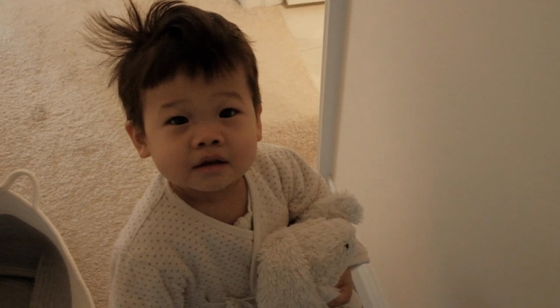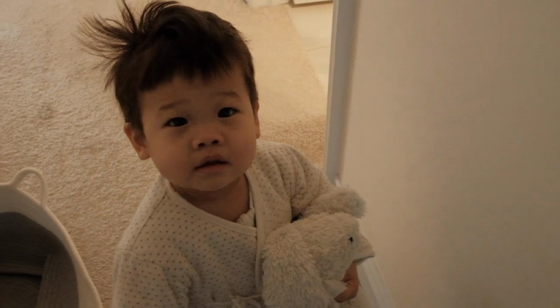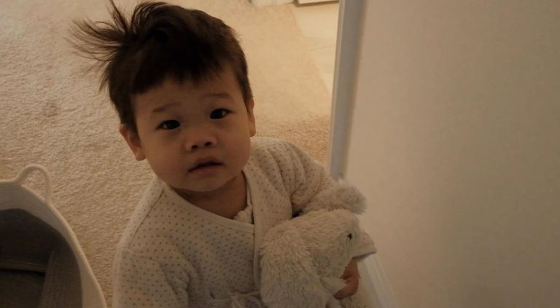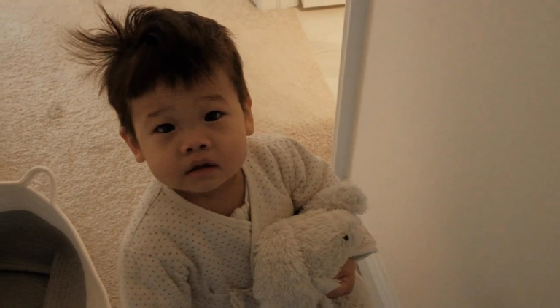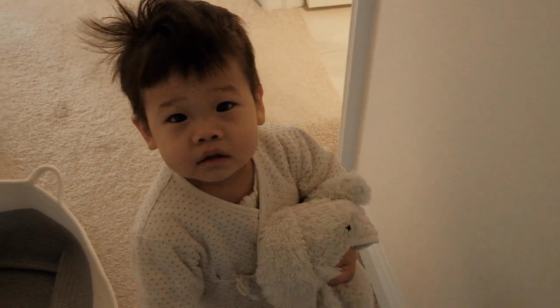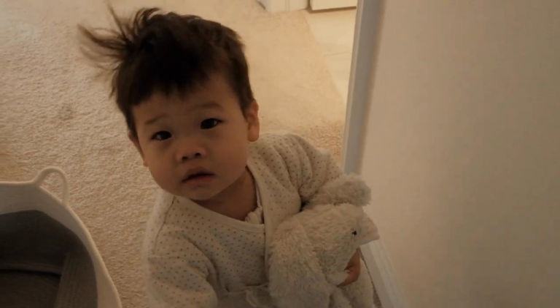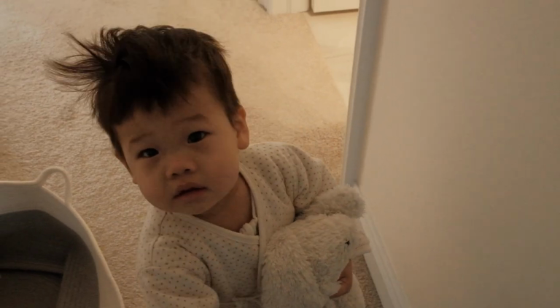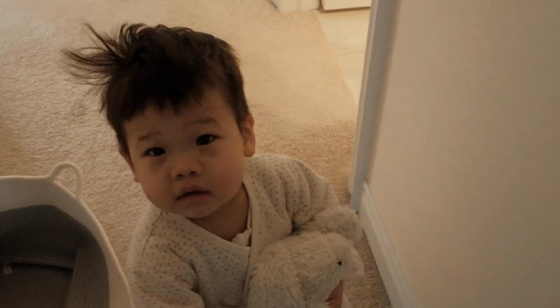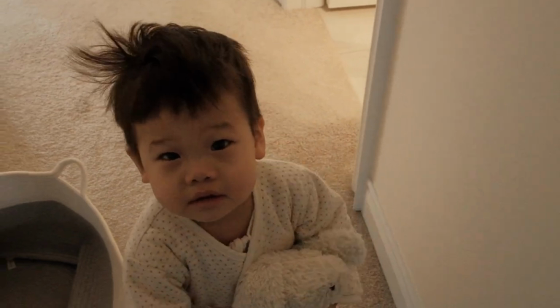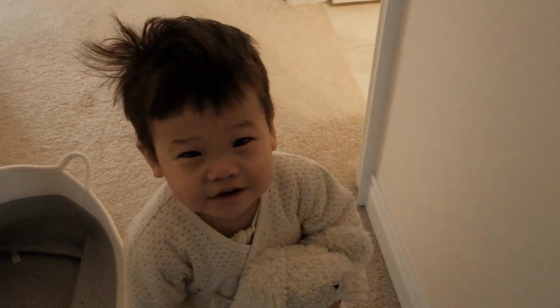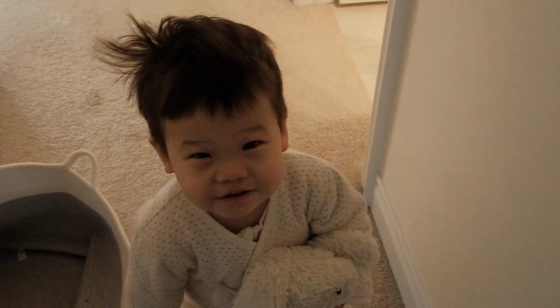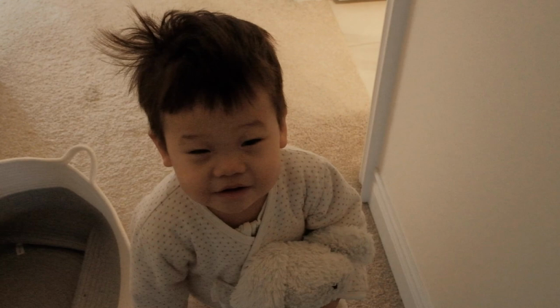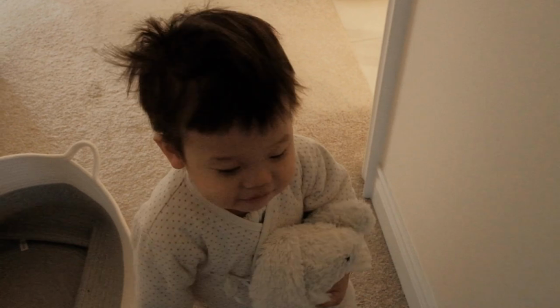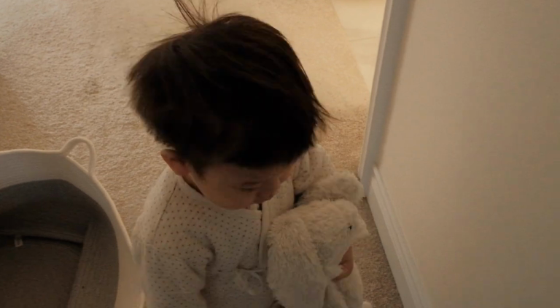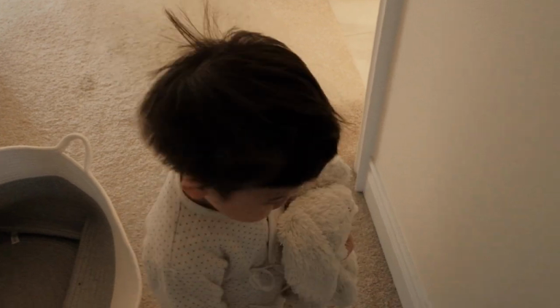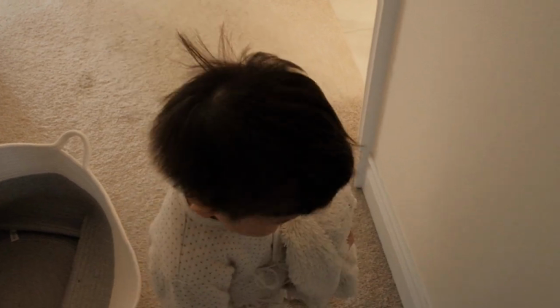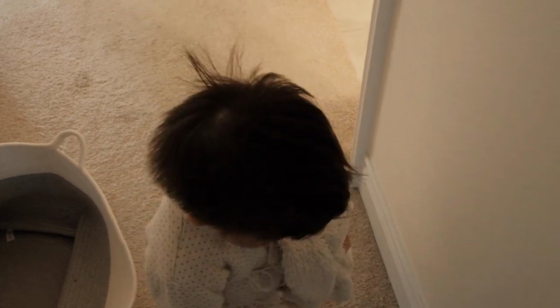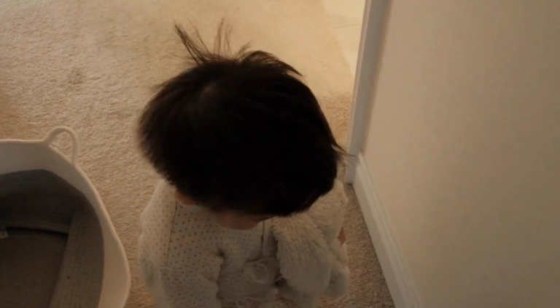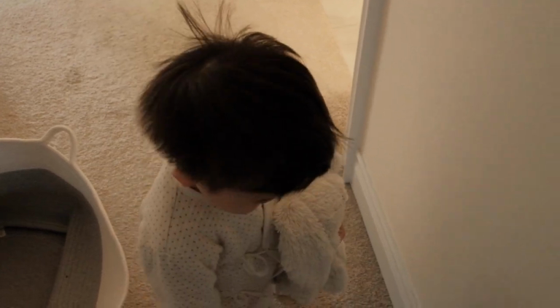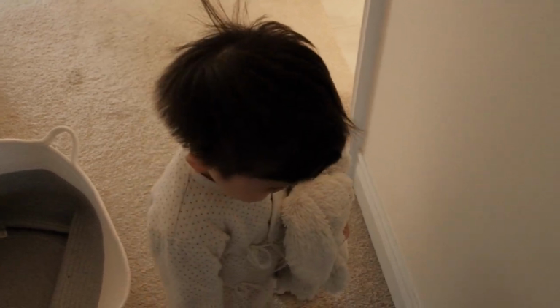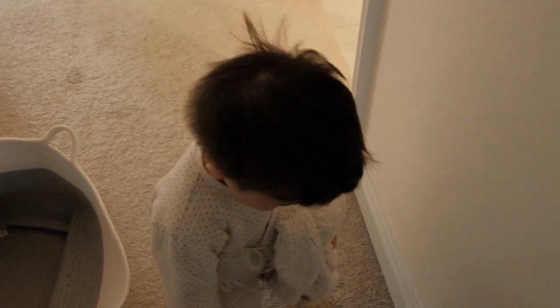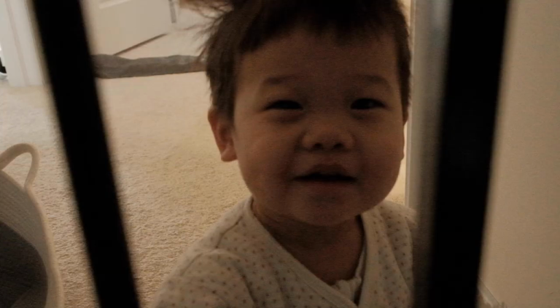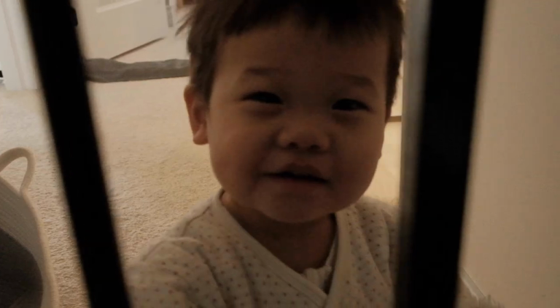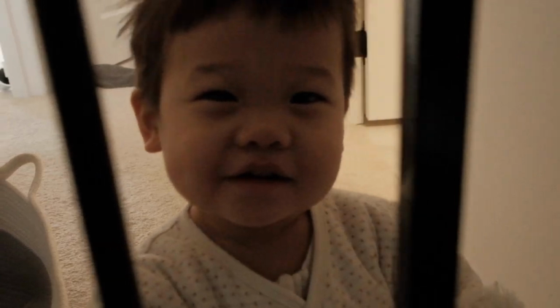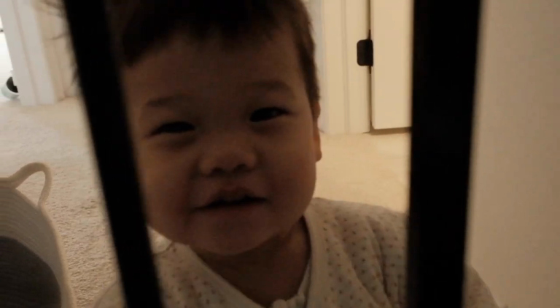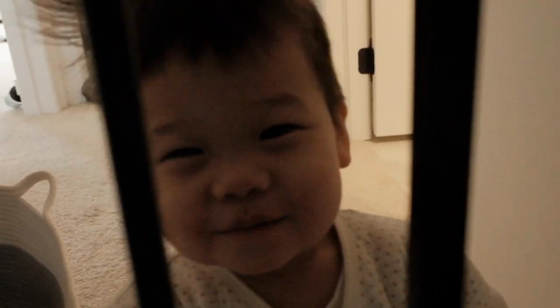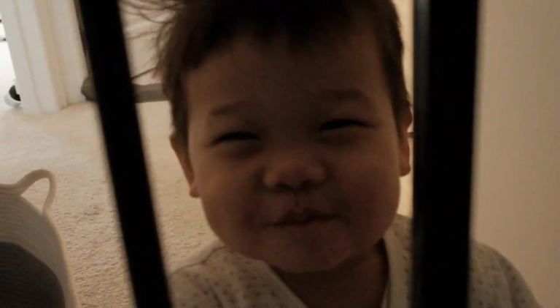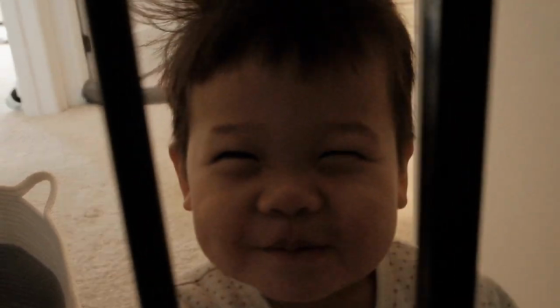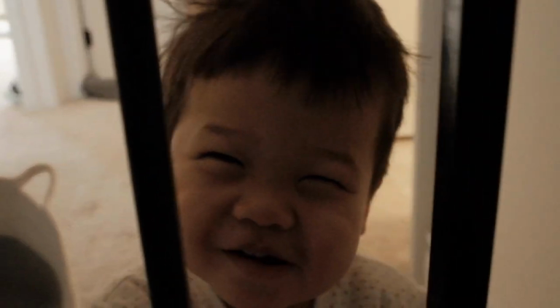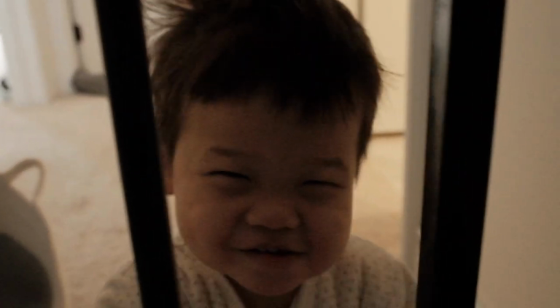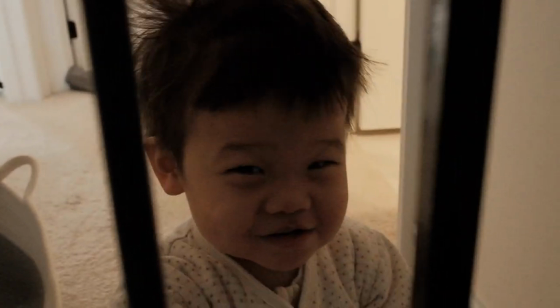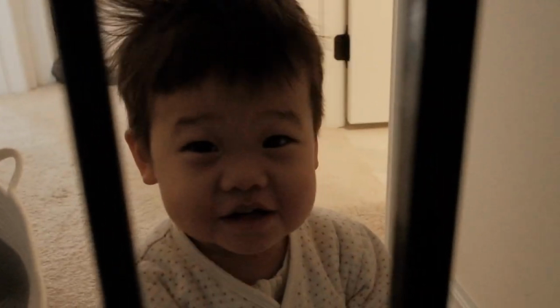Good morning. Who do you have there? Is that Bunny? Baby! Bunny!